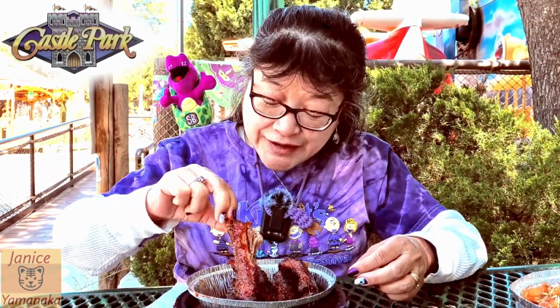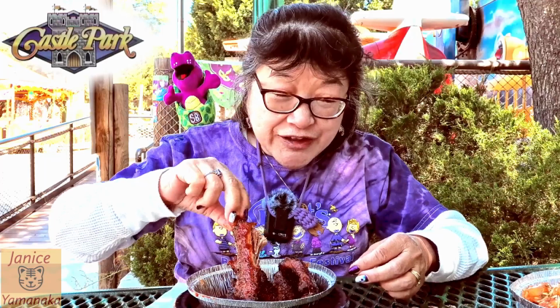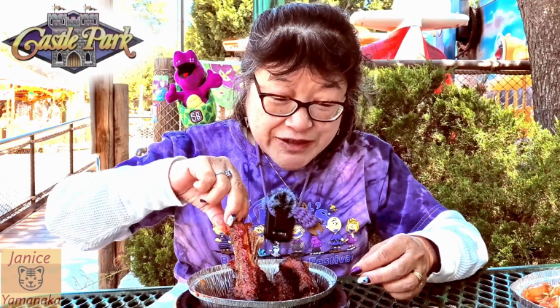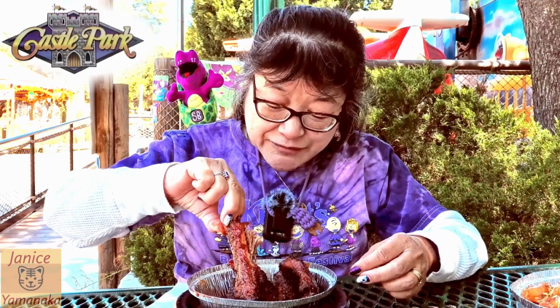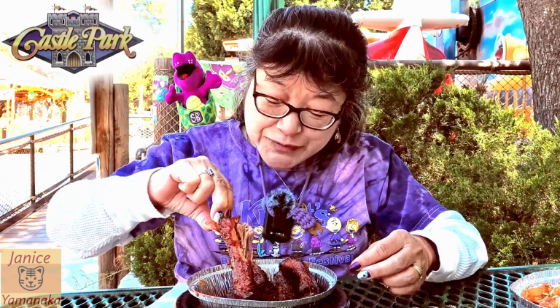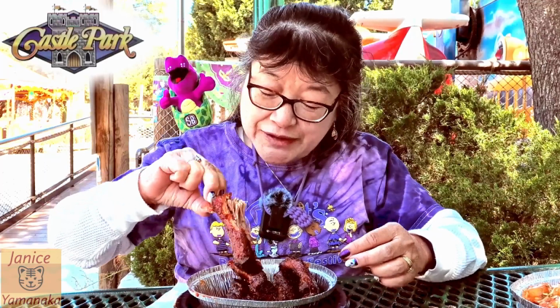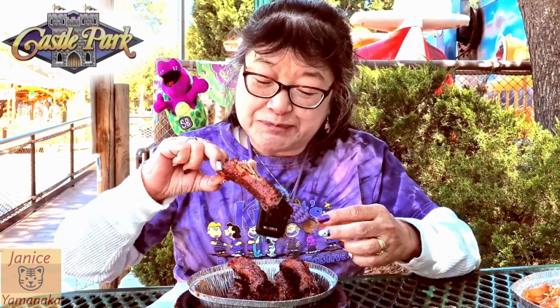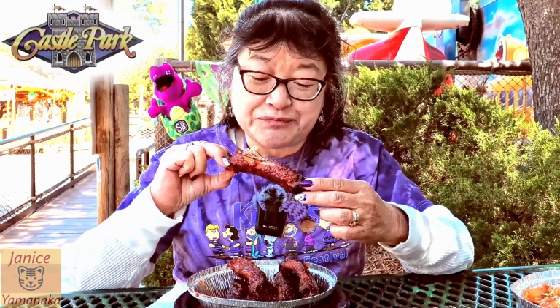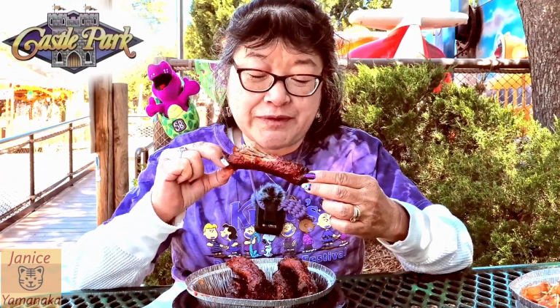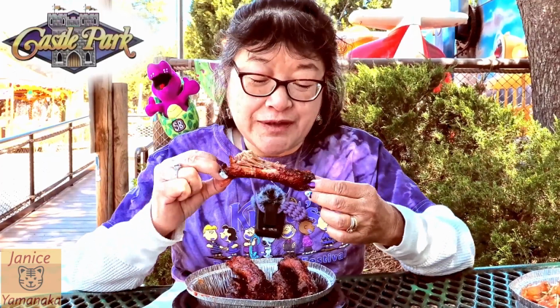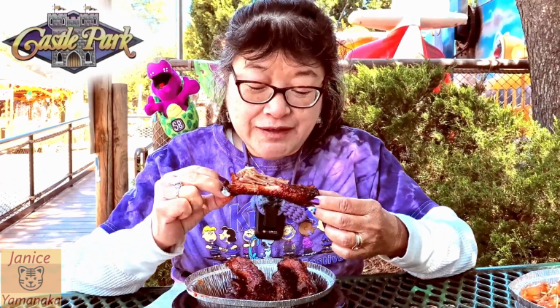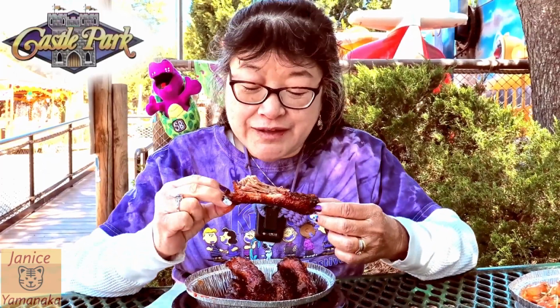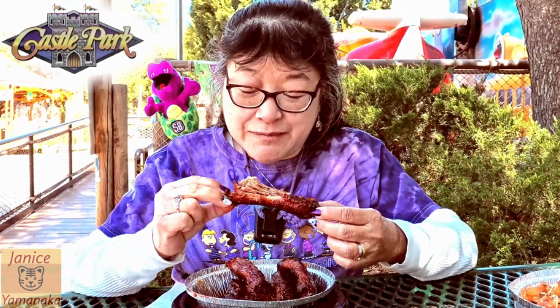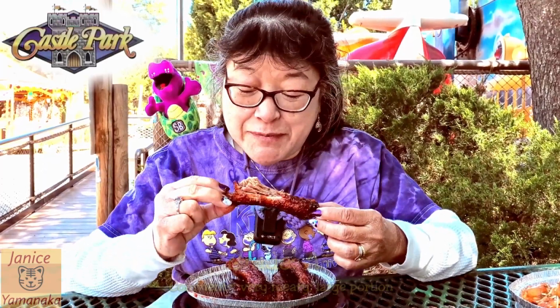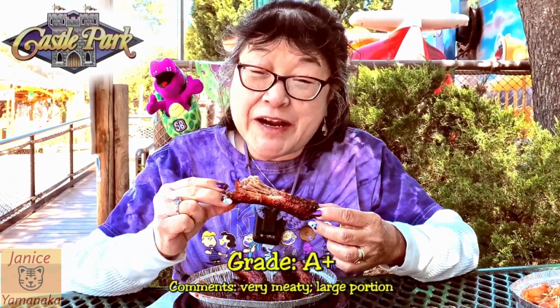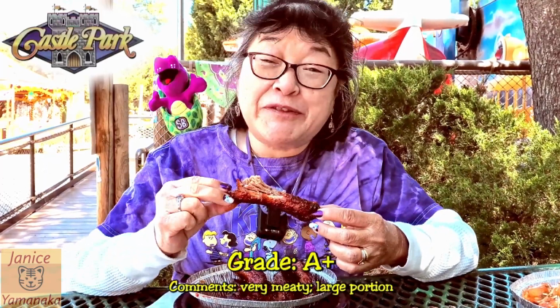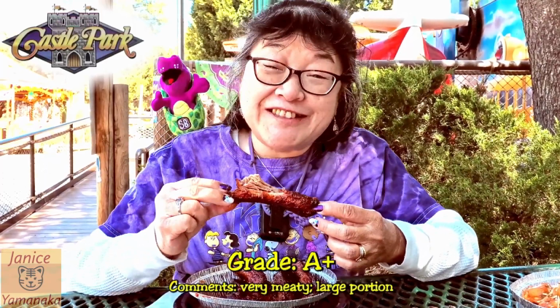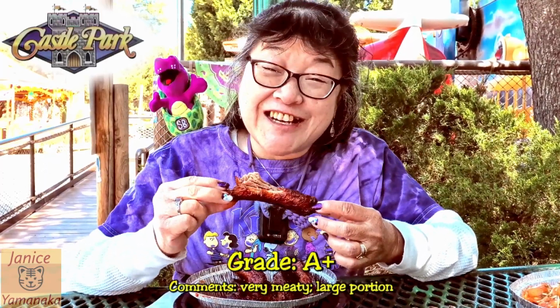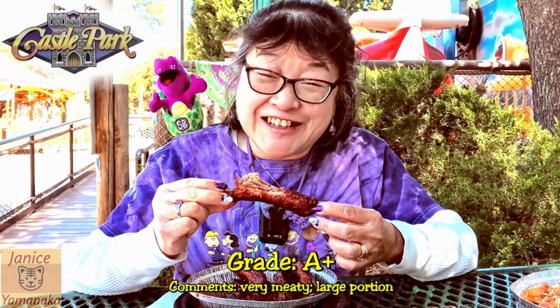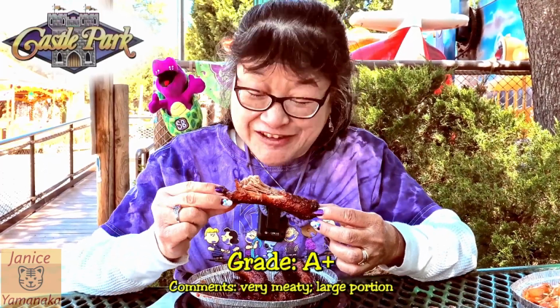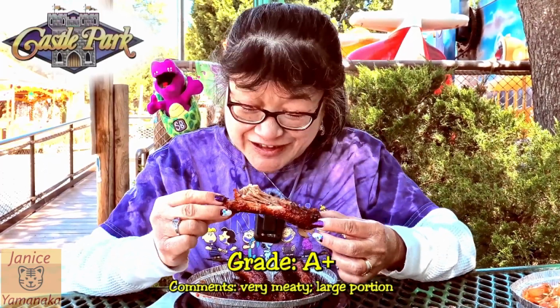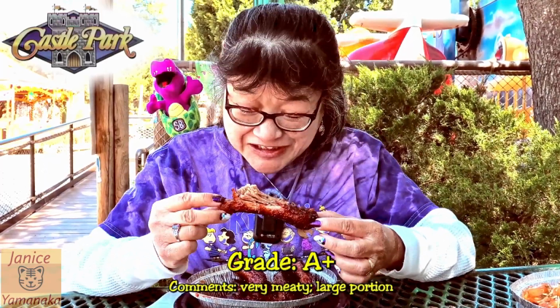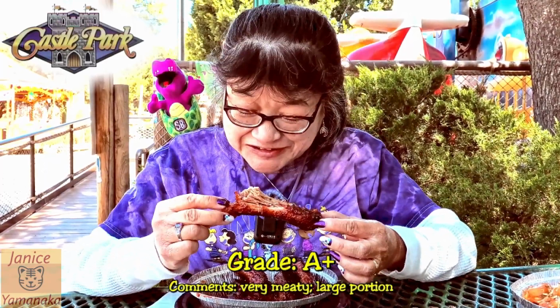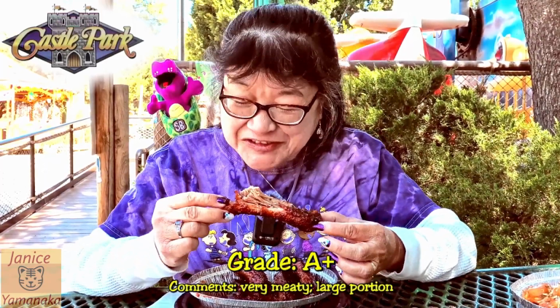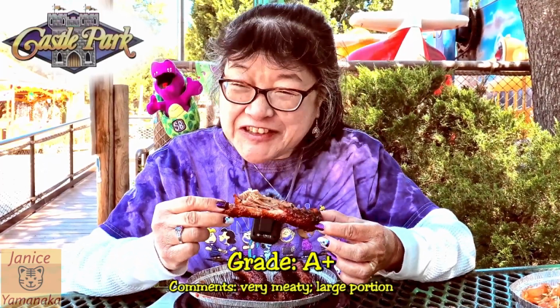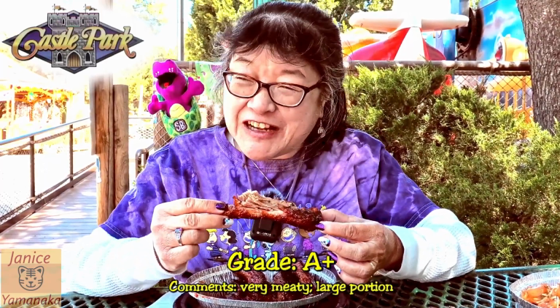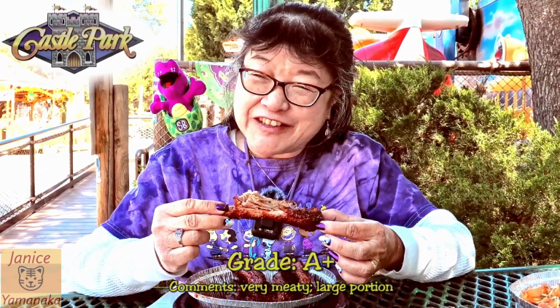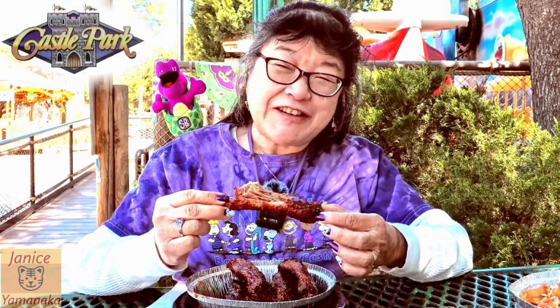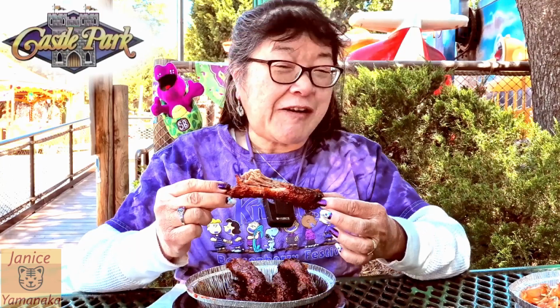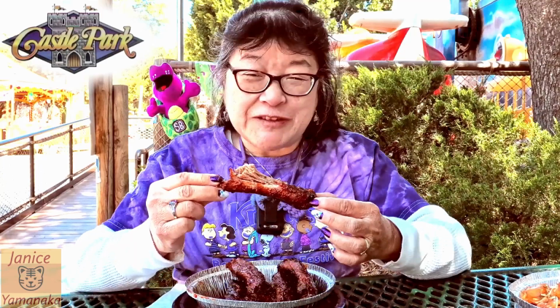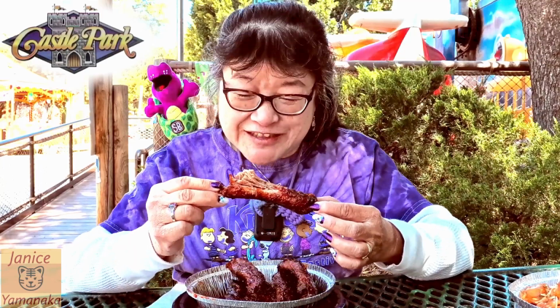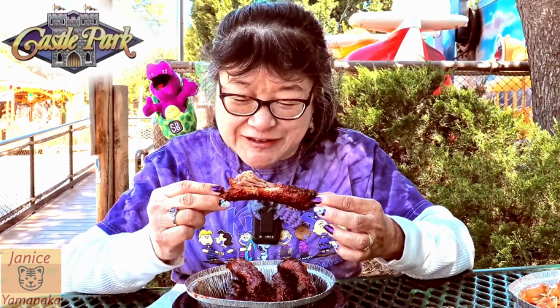I think I'll give these ribs maybe an eight out of ten. They're really good and really tender.